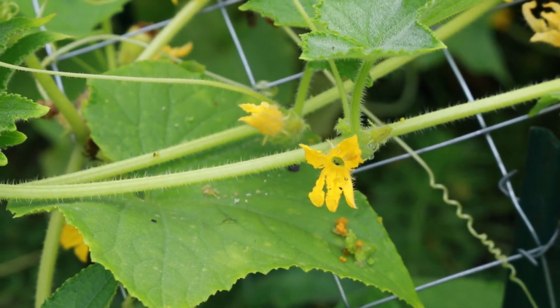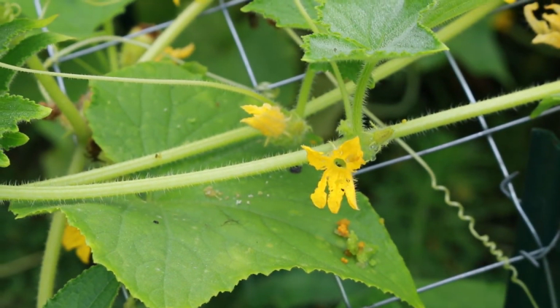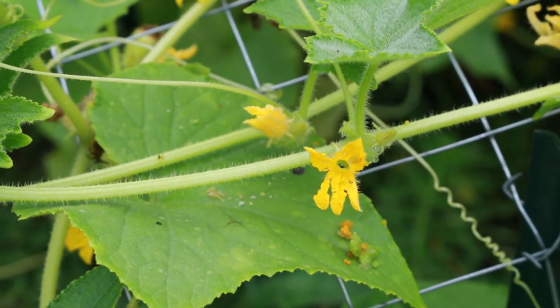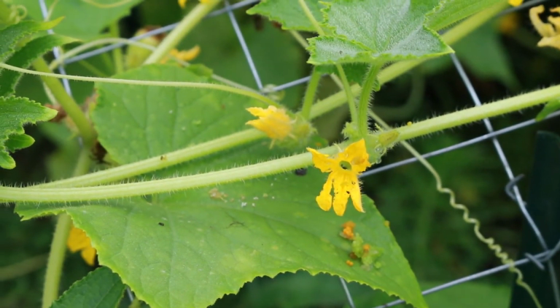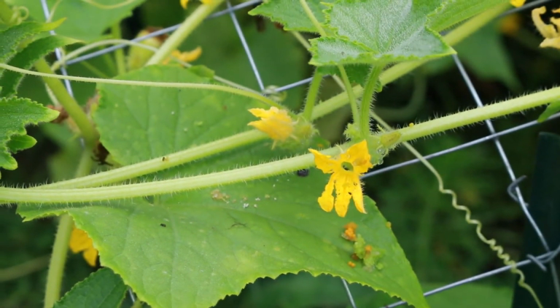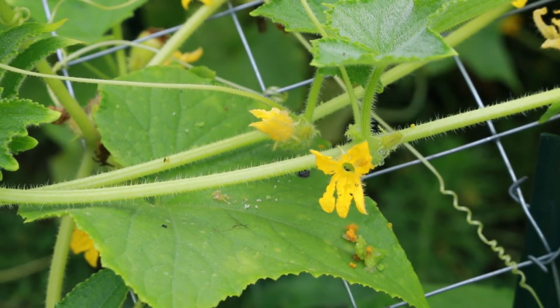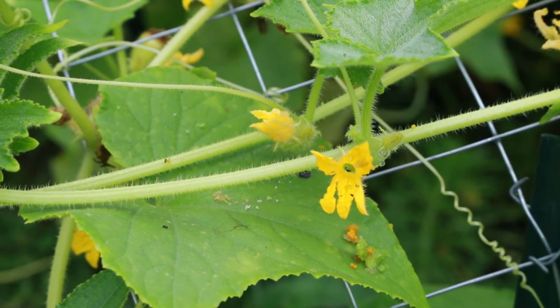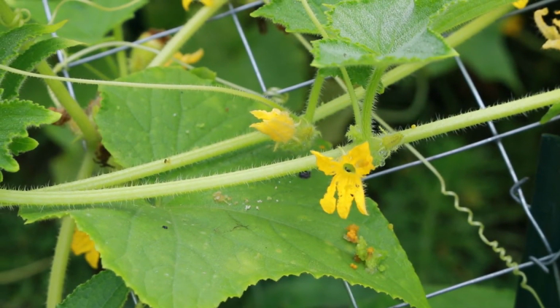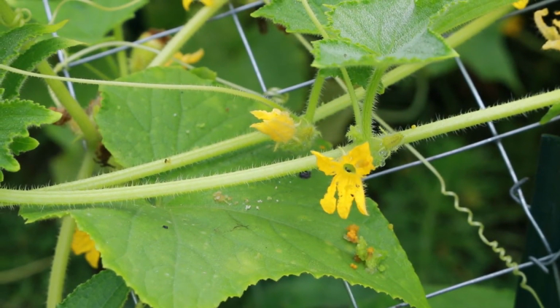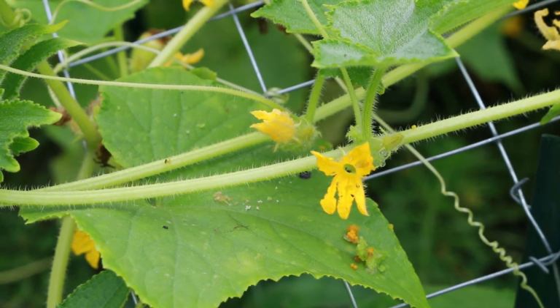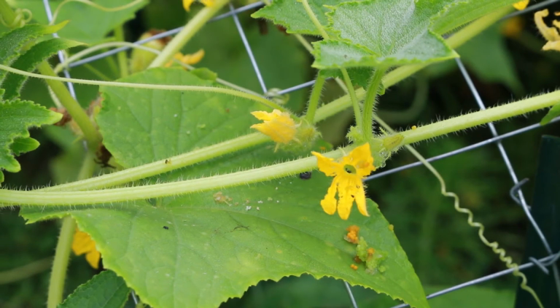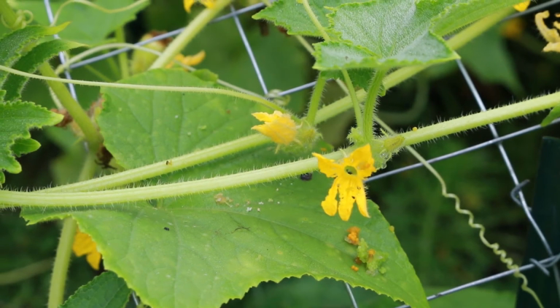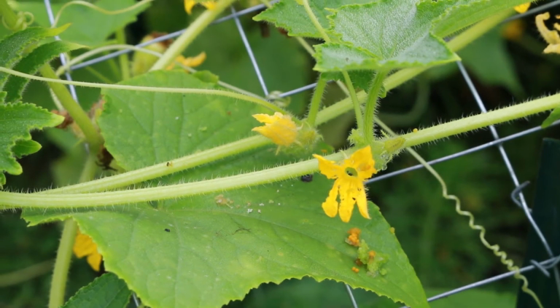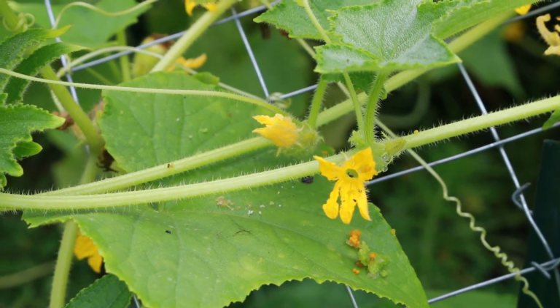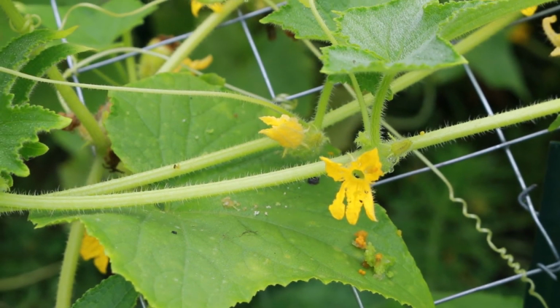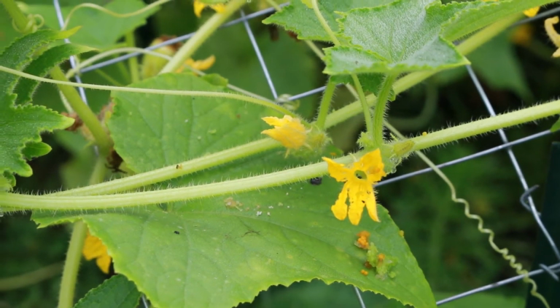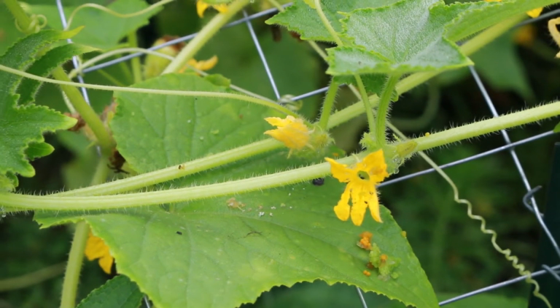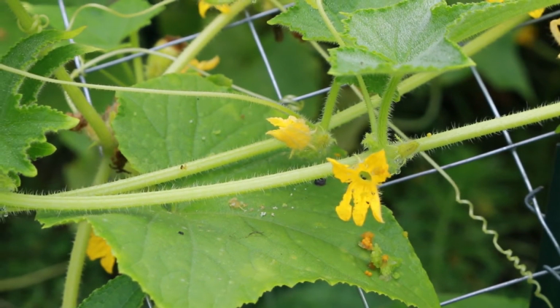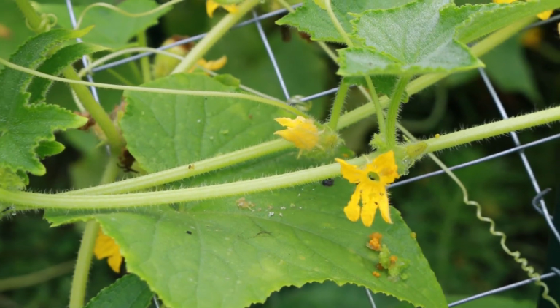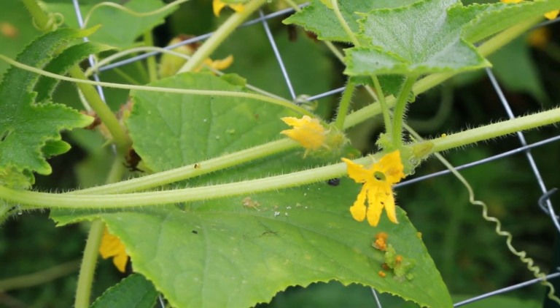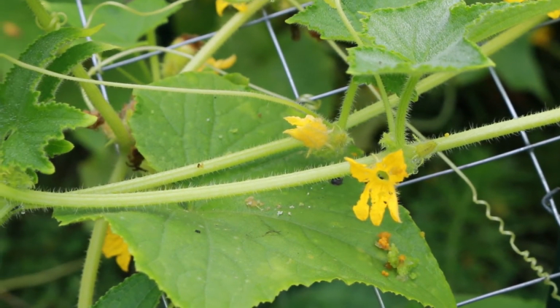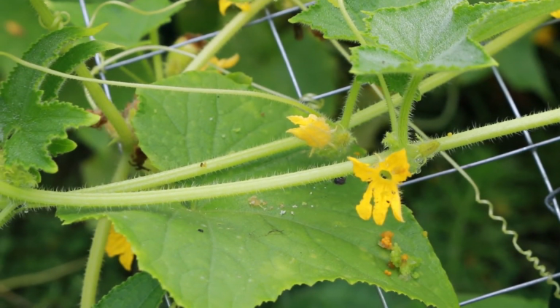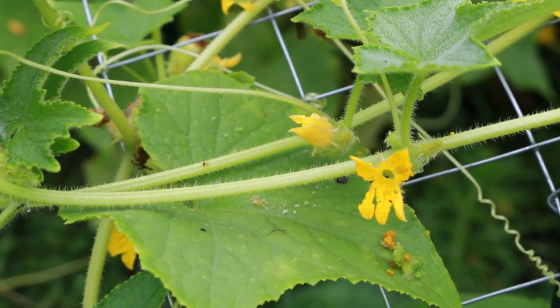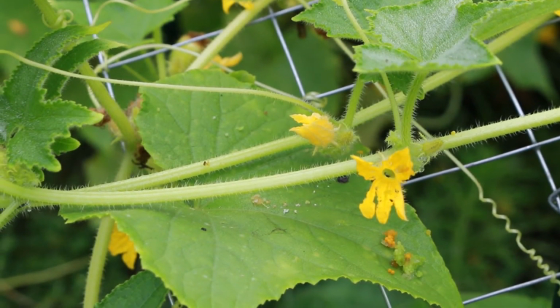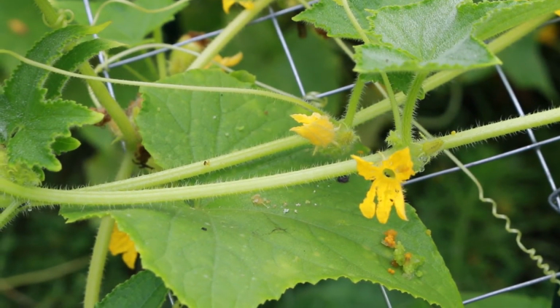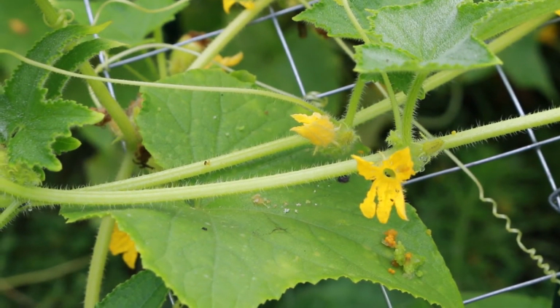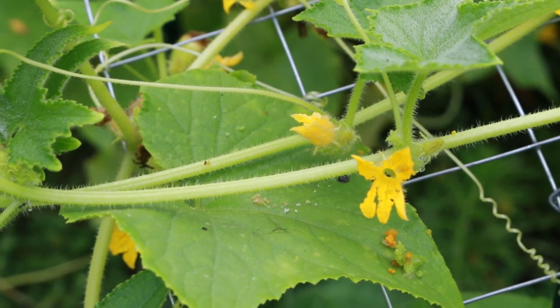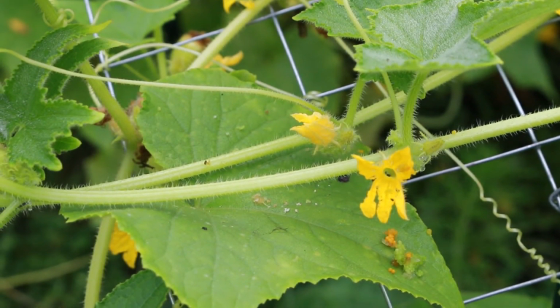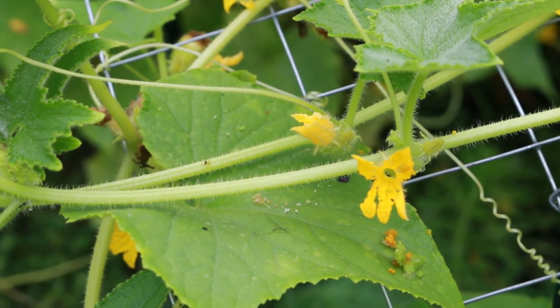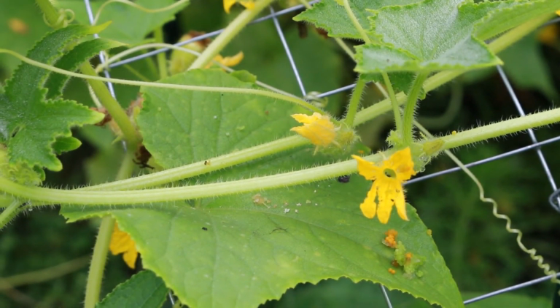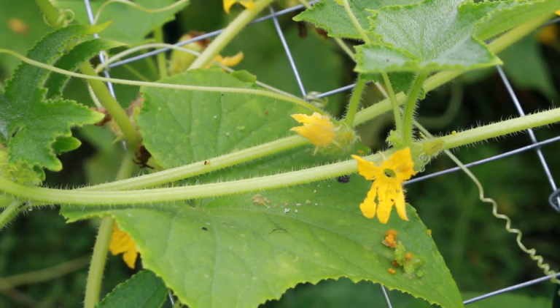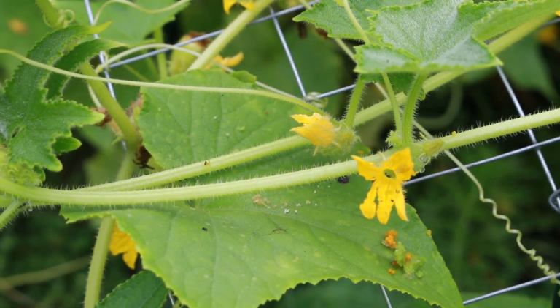When you start to see the droppings or the frass on the leaves of your cucumbers, you know you have a pickle worm and it's time to go into defense mode.